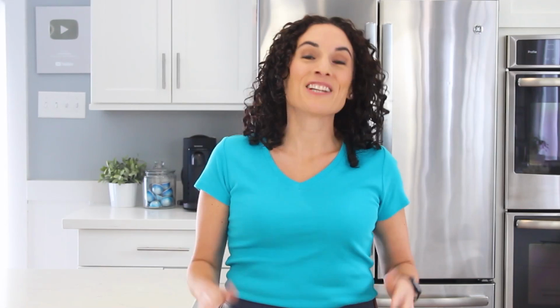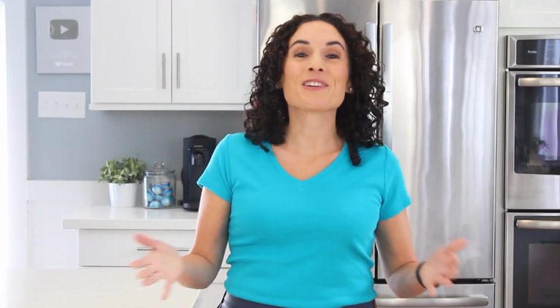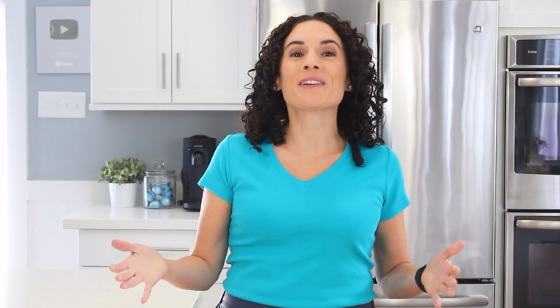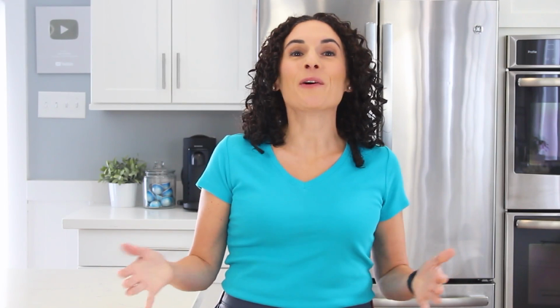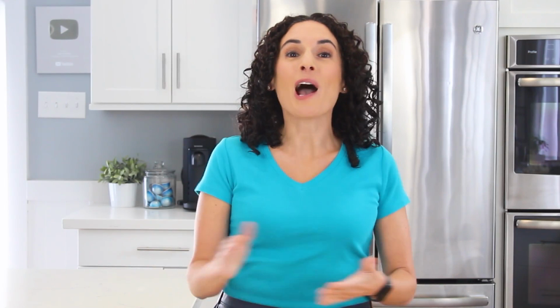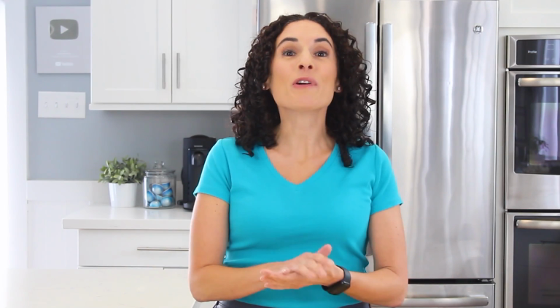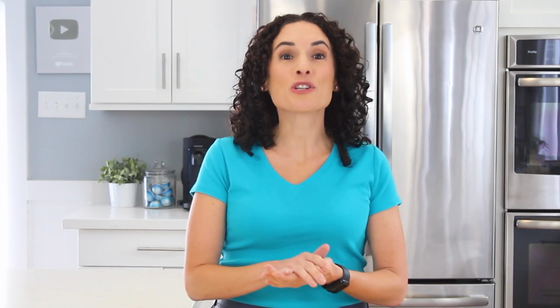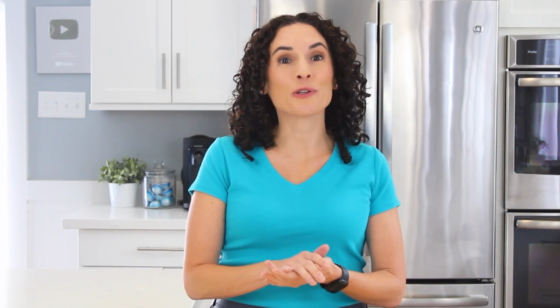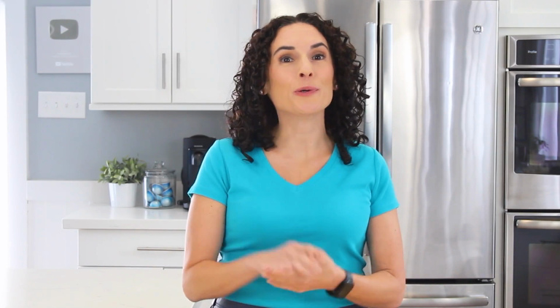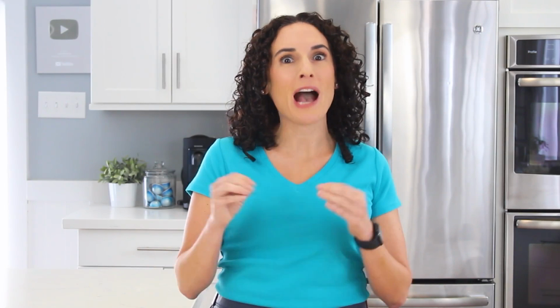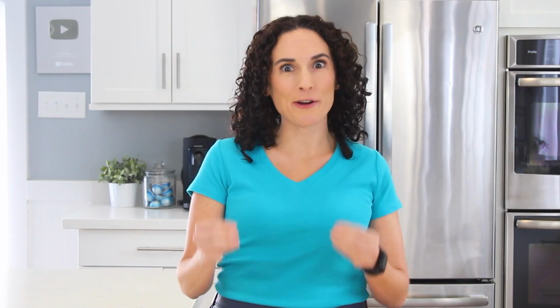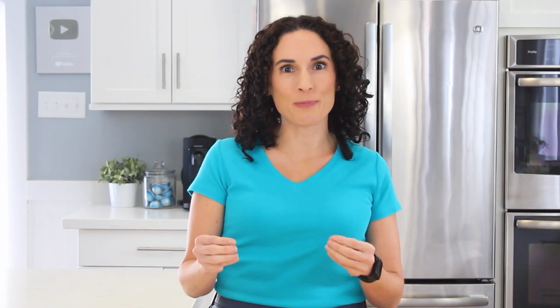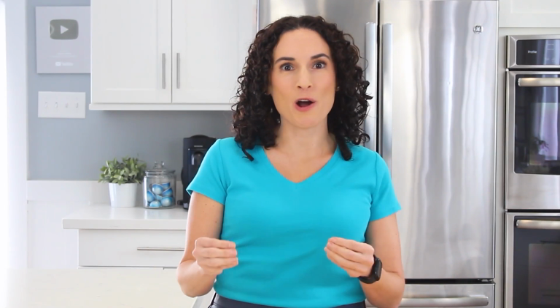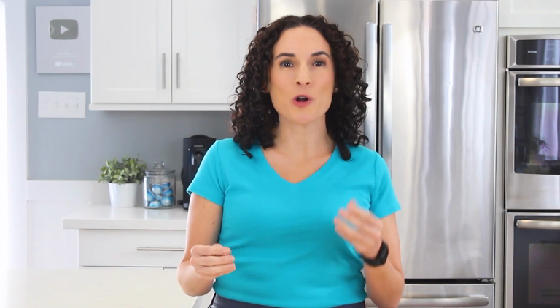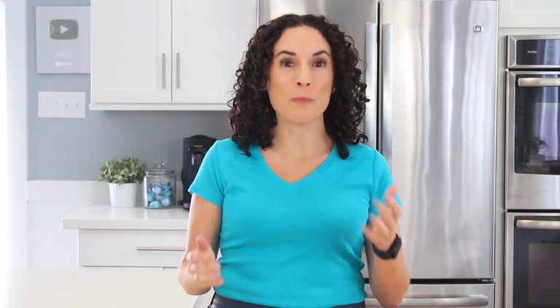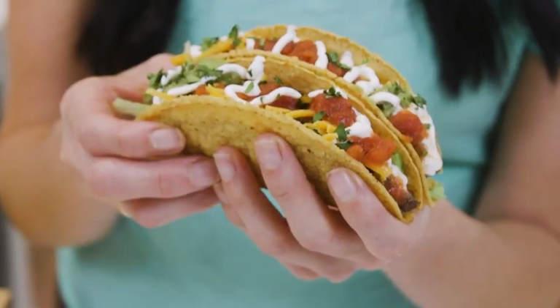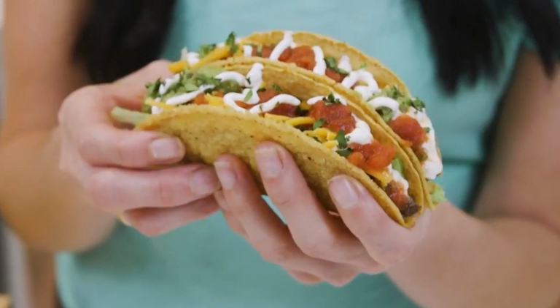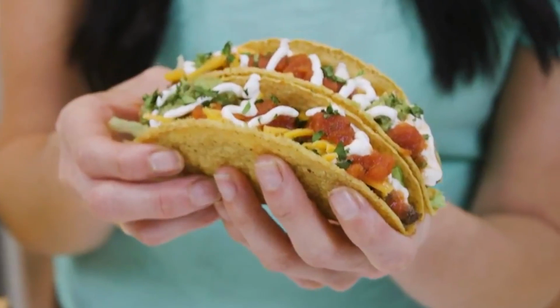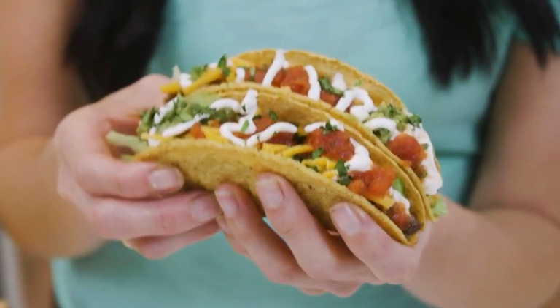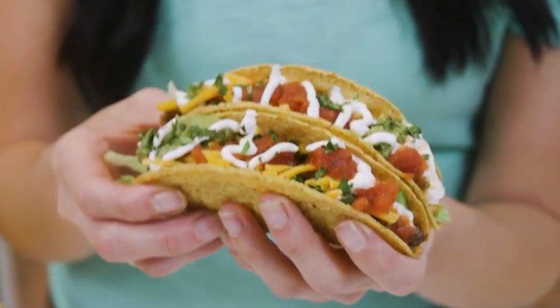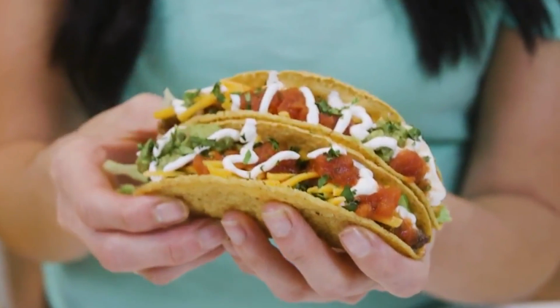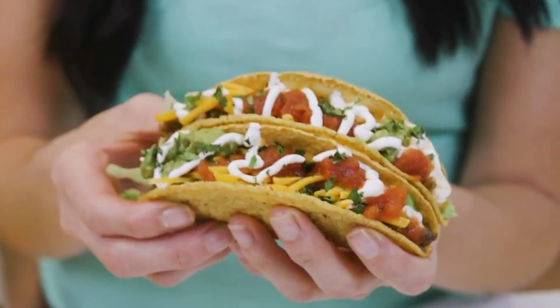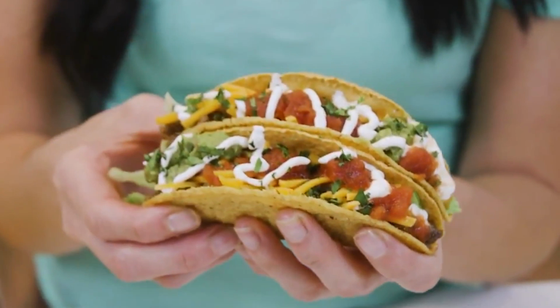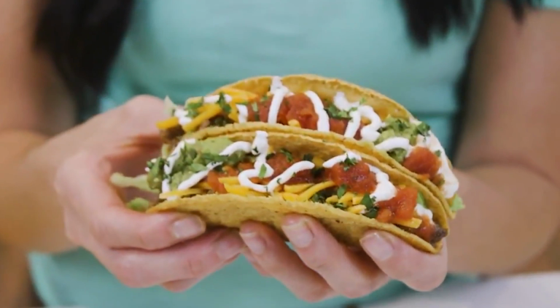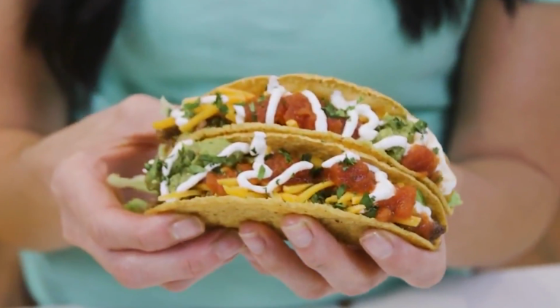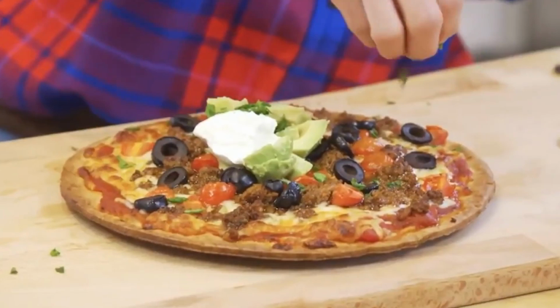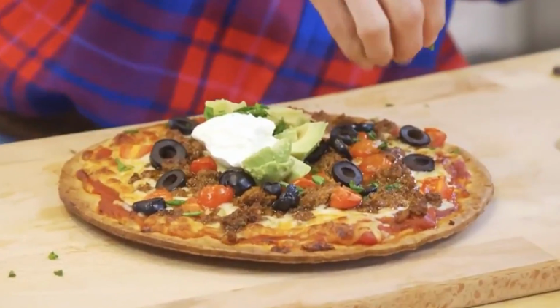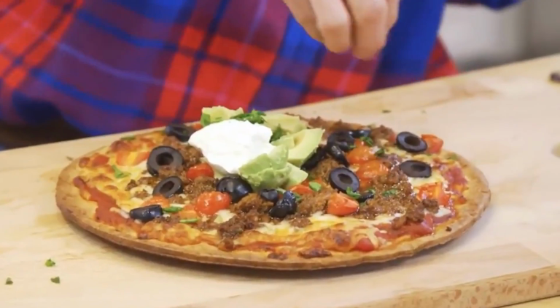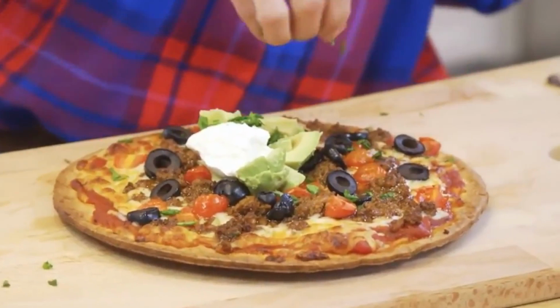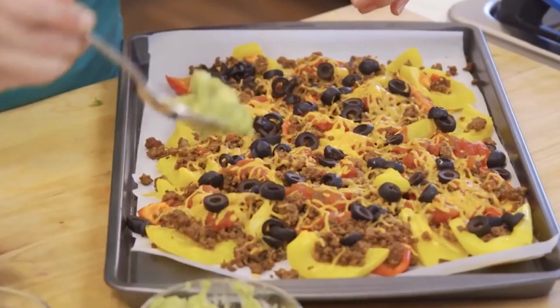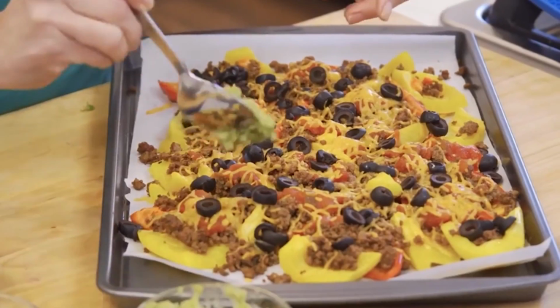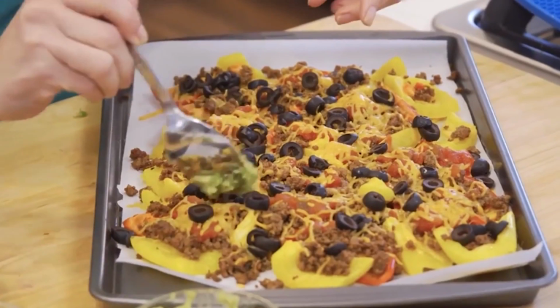In today's video, I want to show you how to brown beef for tacos or your favorite recipes.